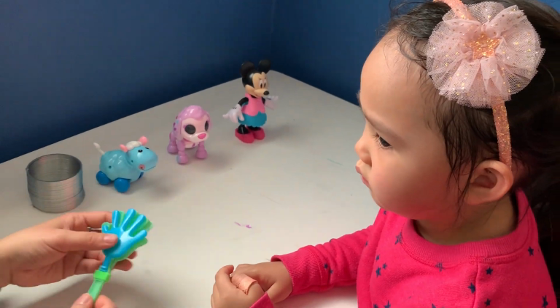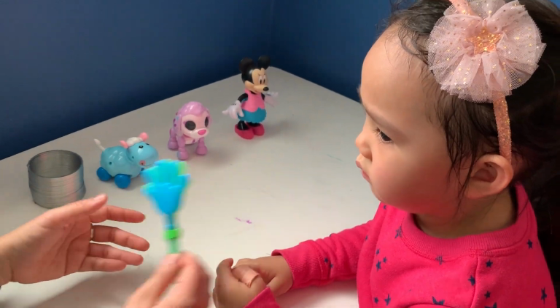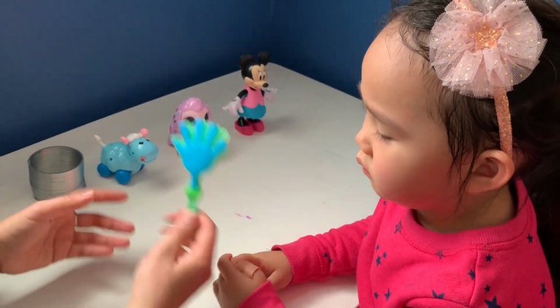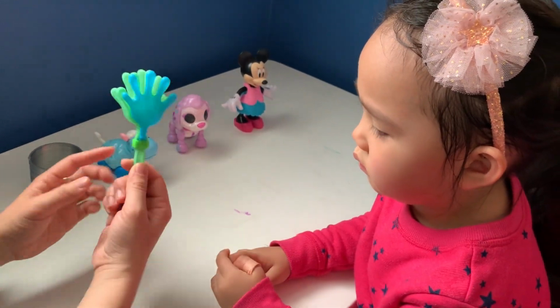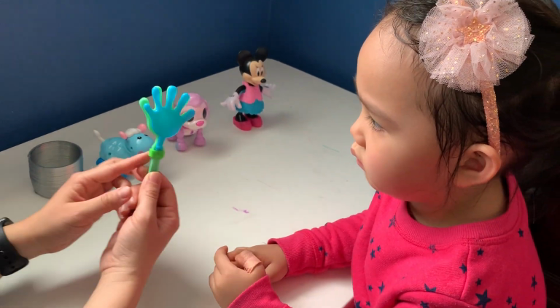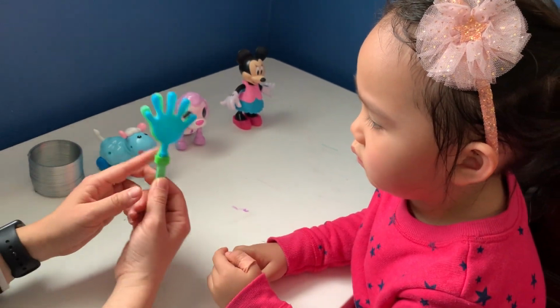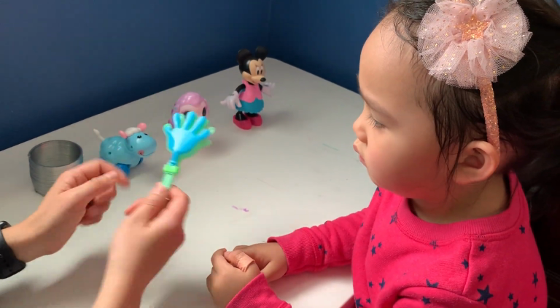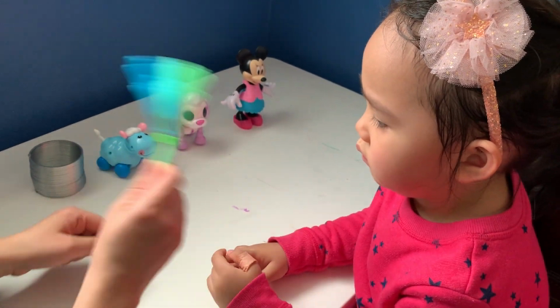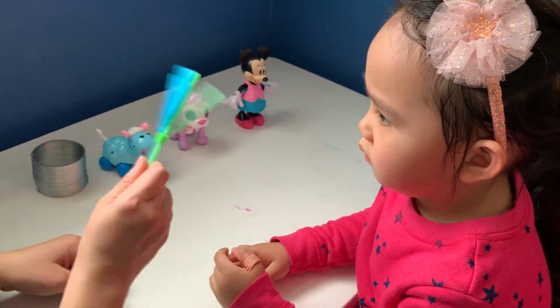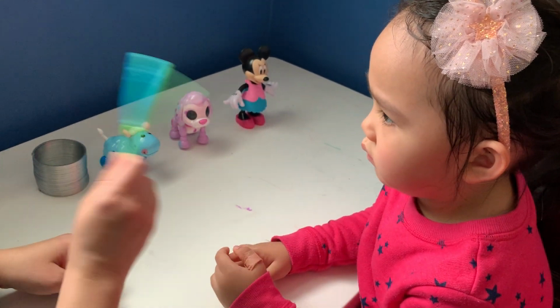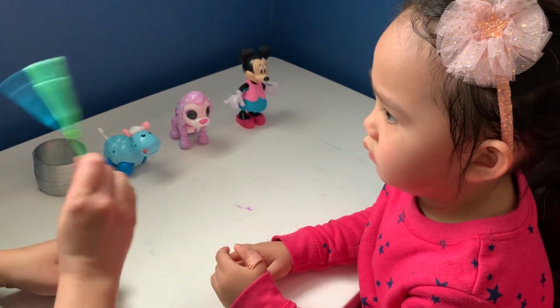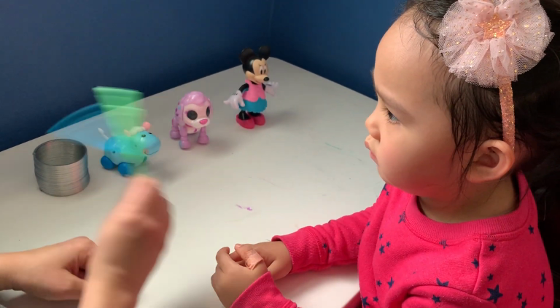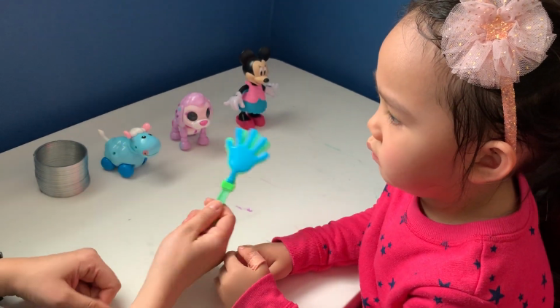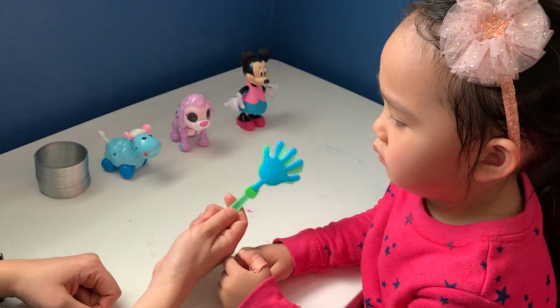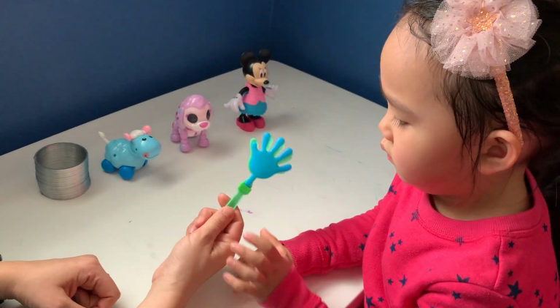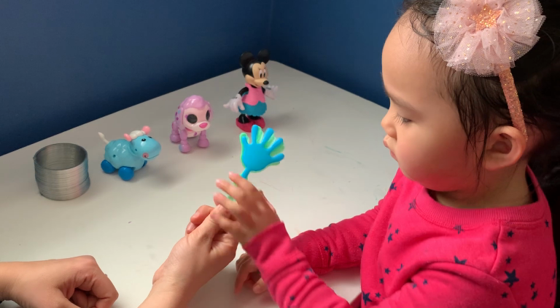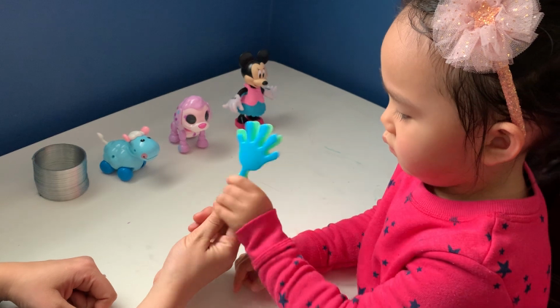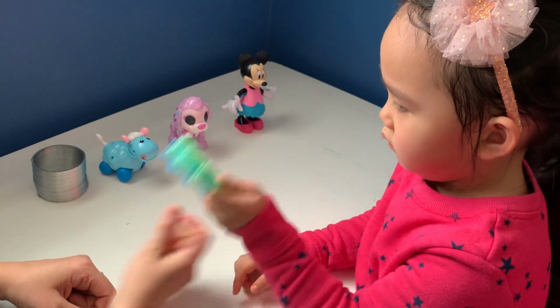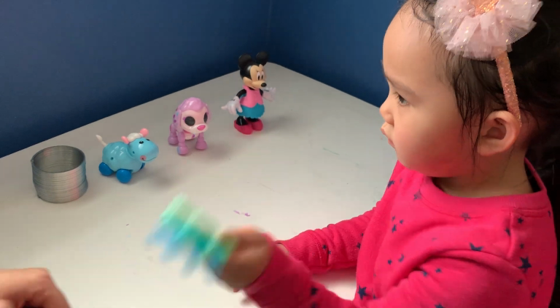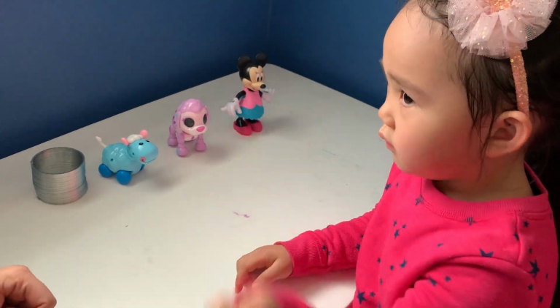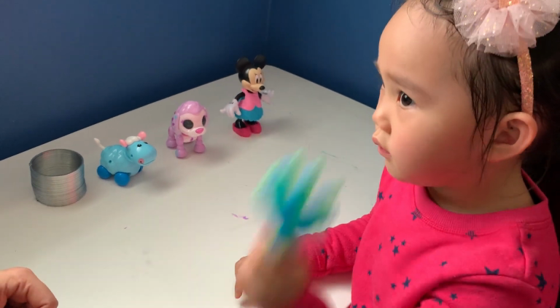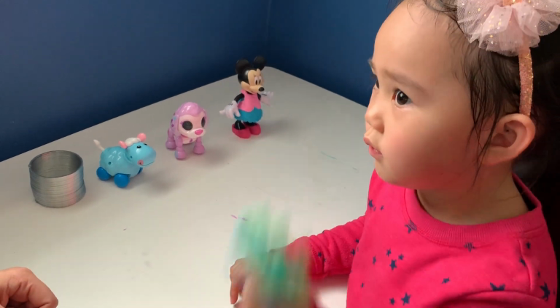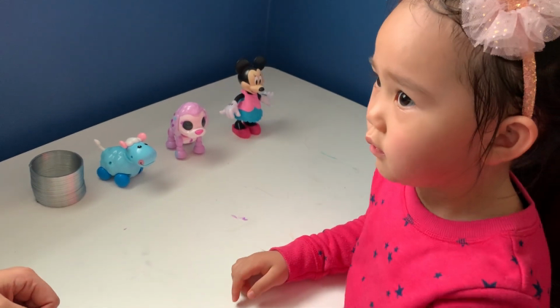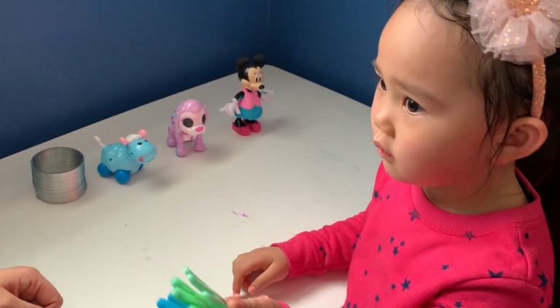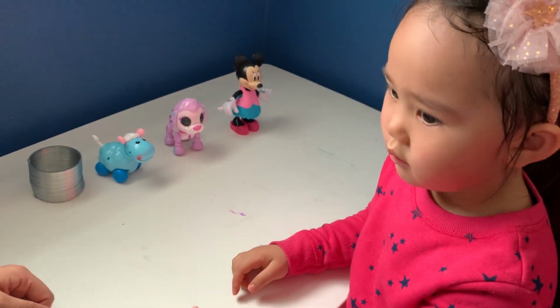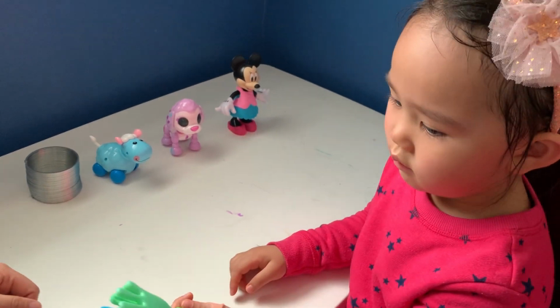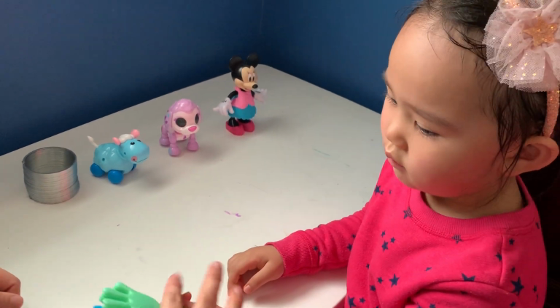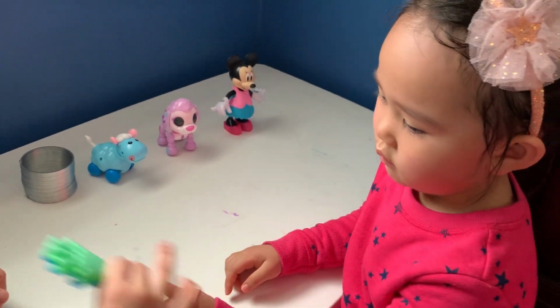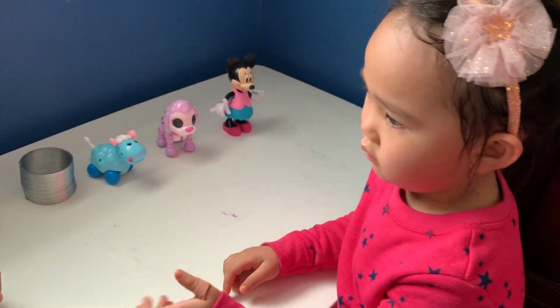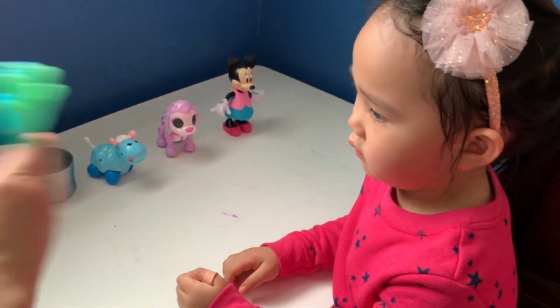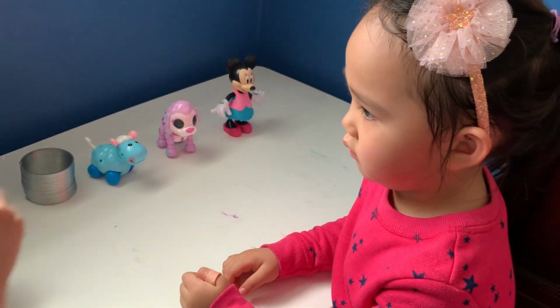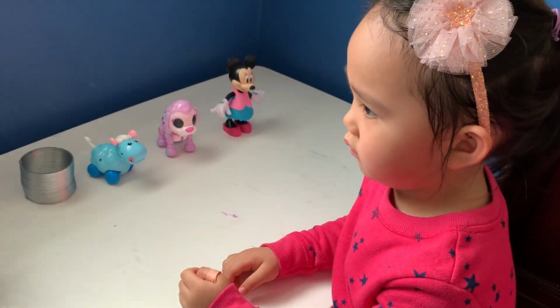So Lulu, look! Do this! Excellent! Clap, clap, clap!